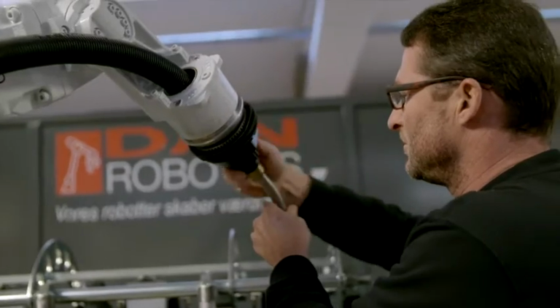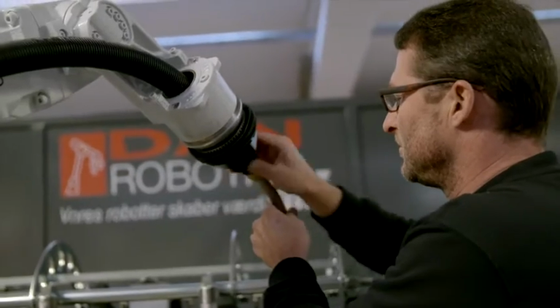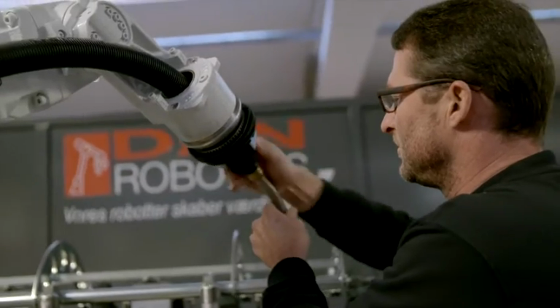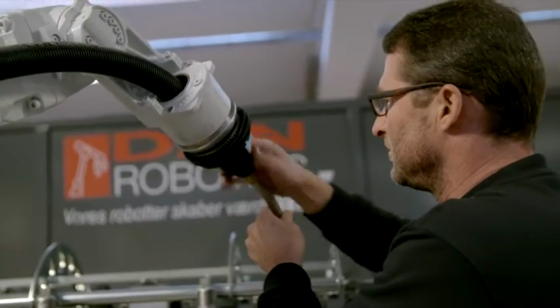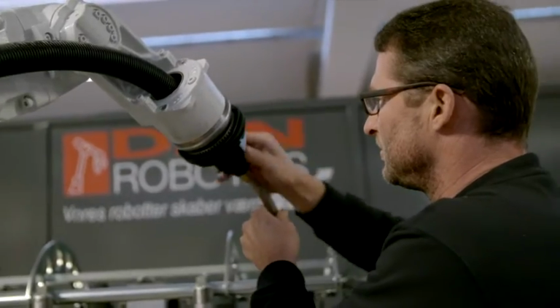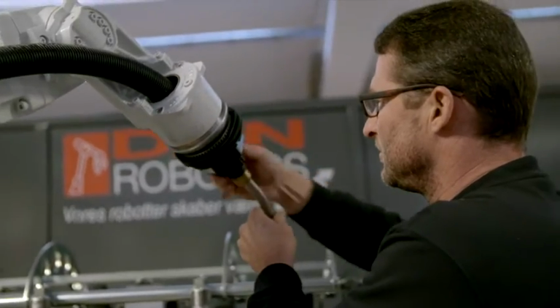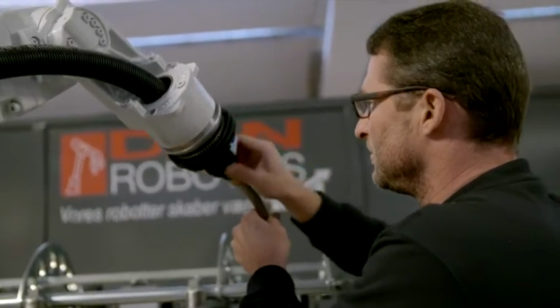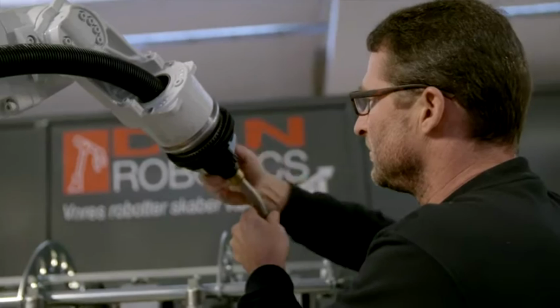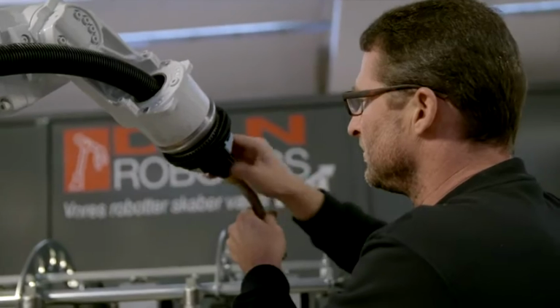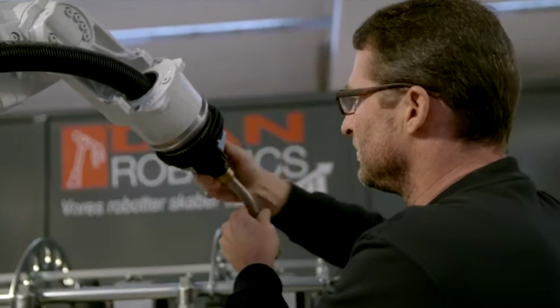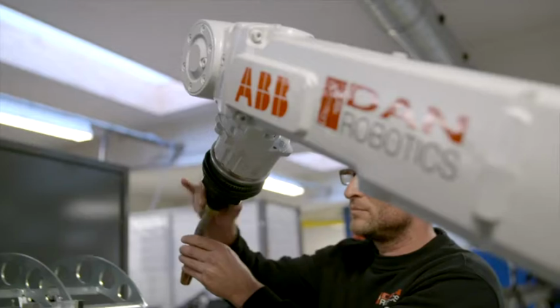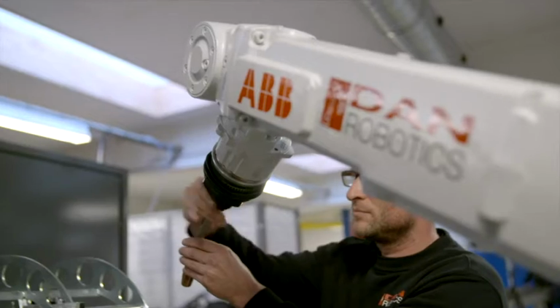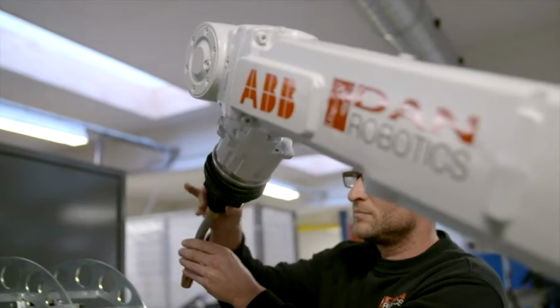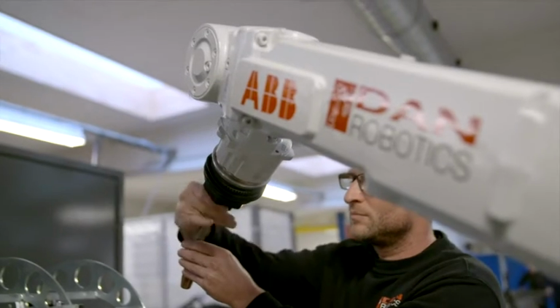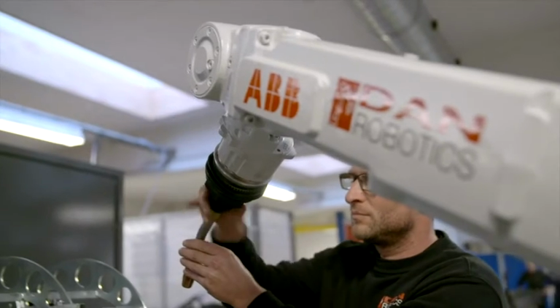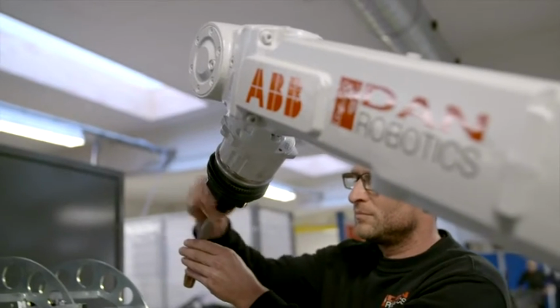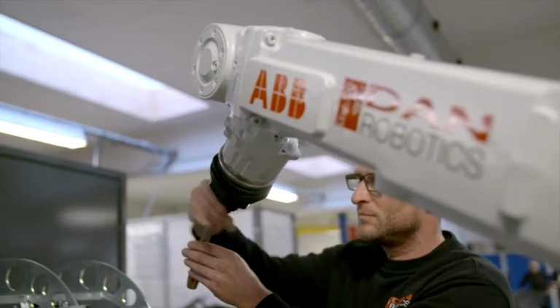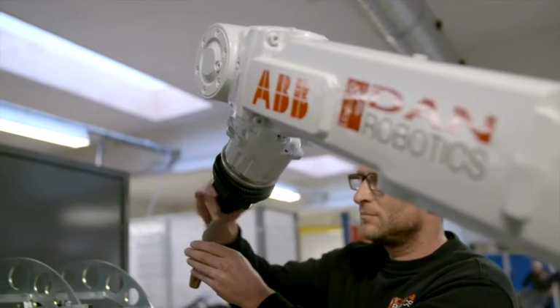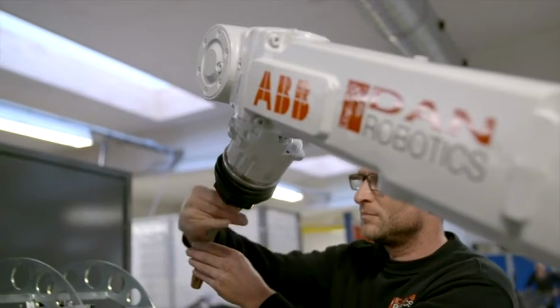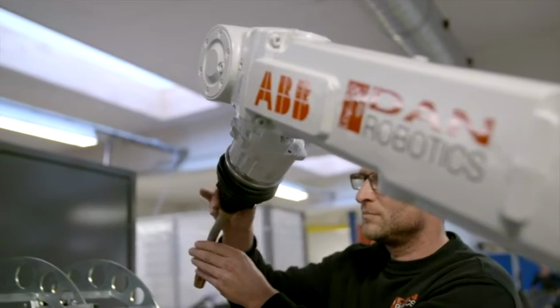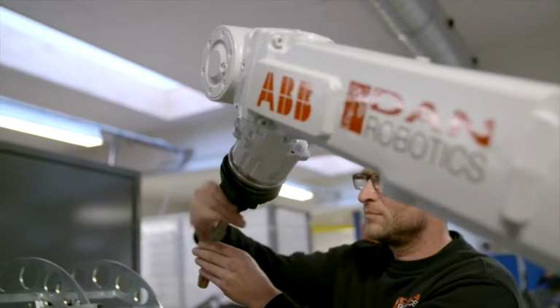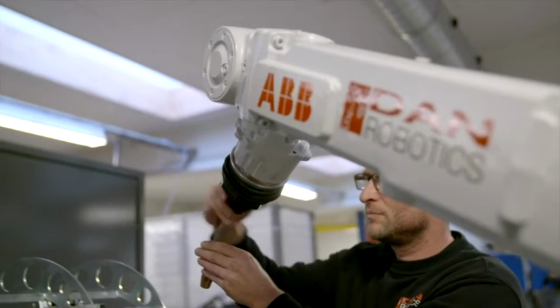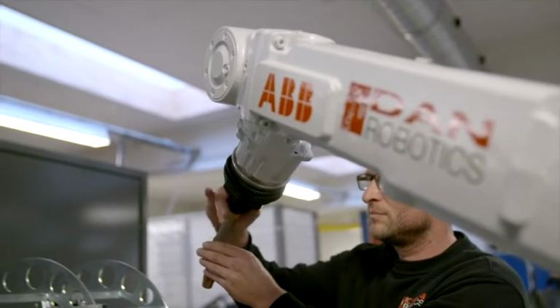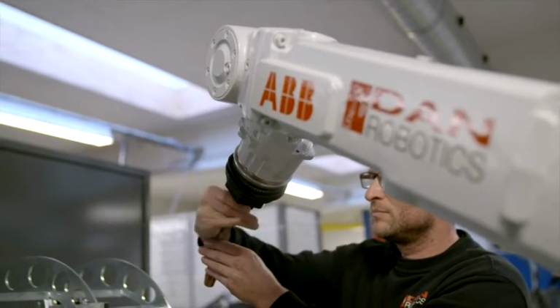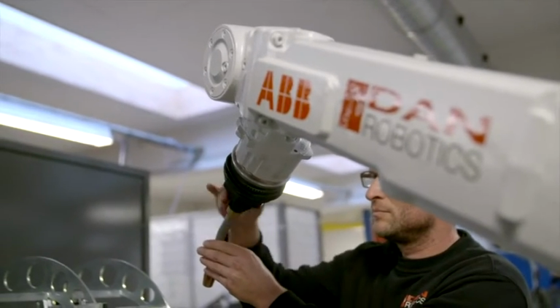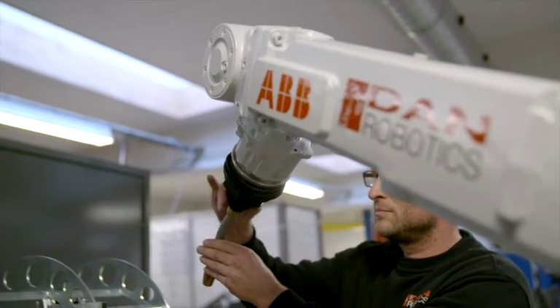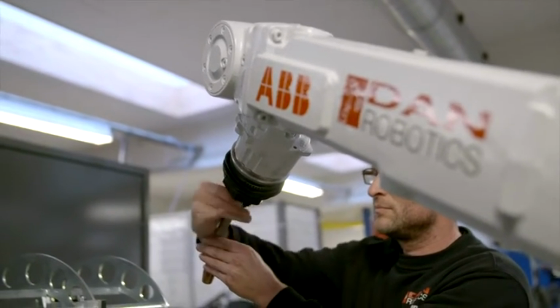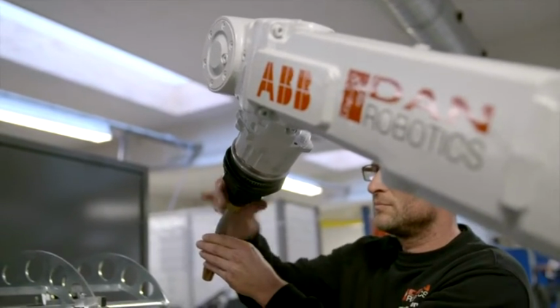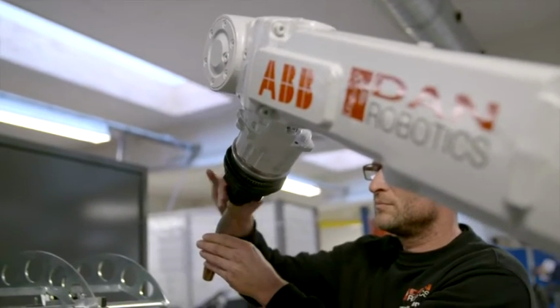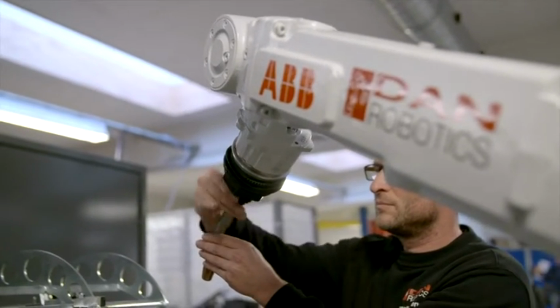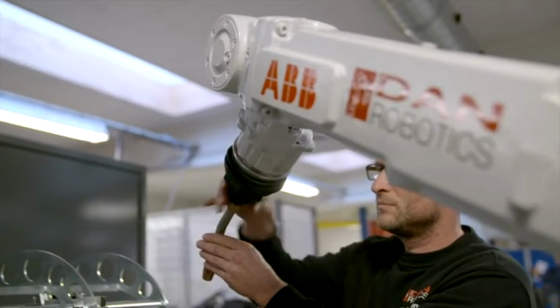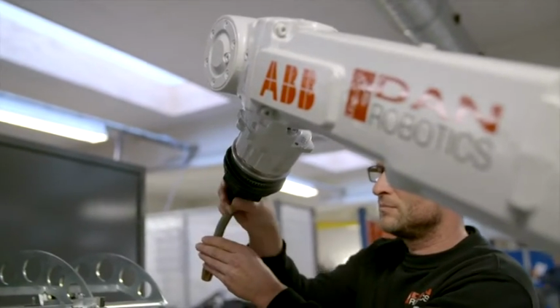Nothing is impossible. Also, if we have to recruit new staff or something, there are a lot of skilled people around here.